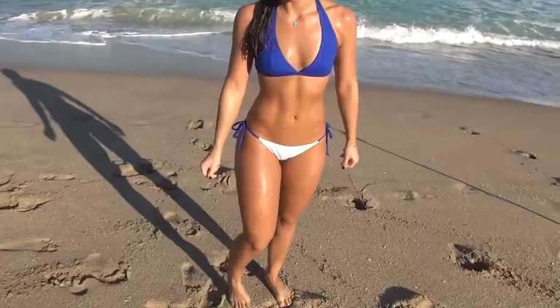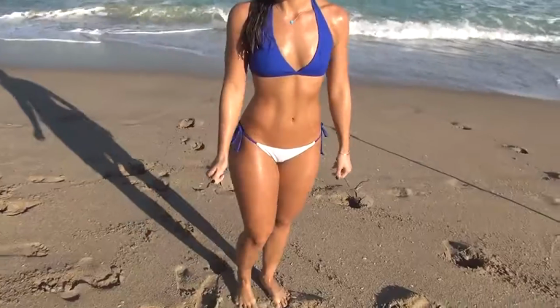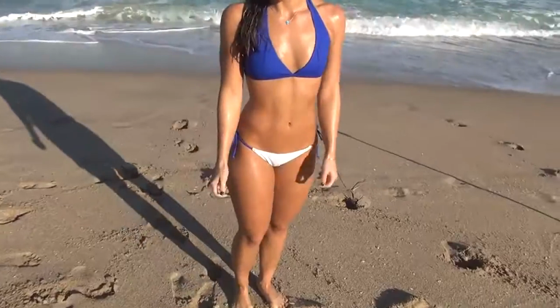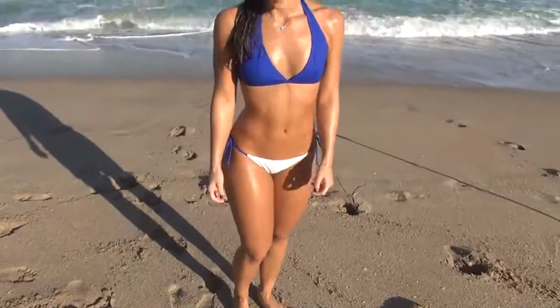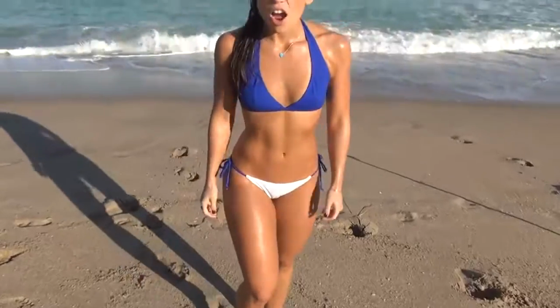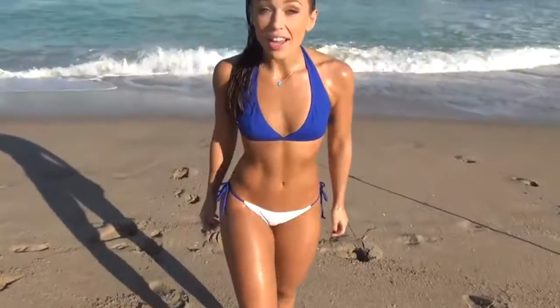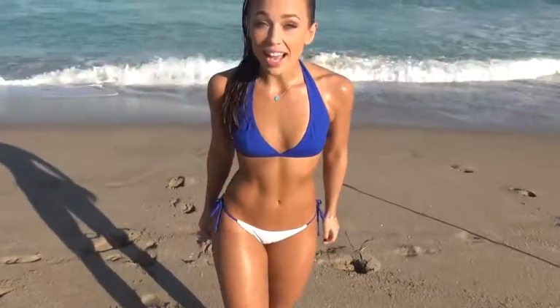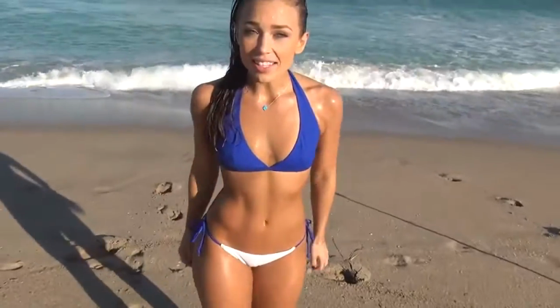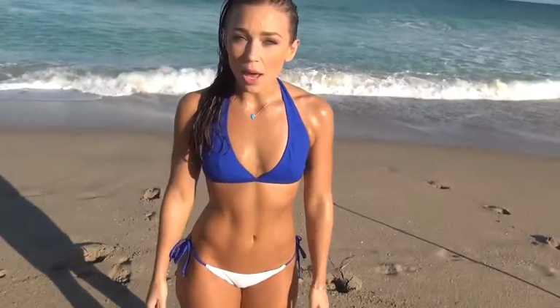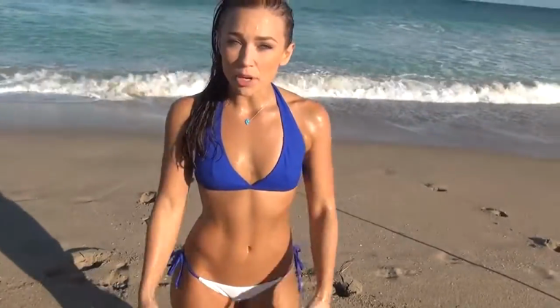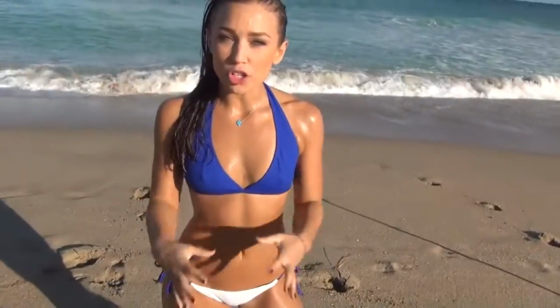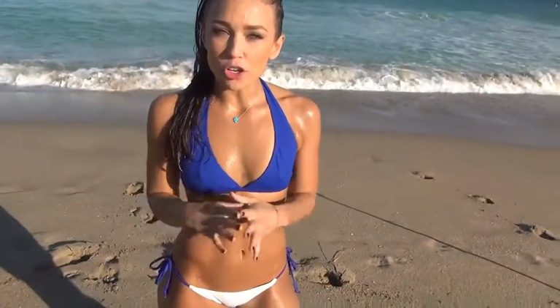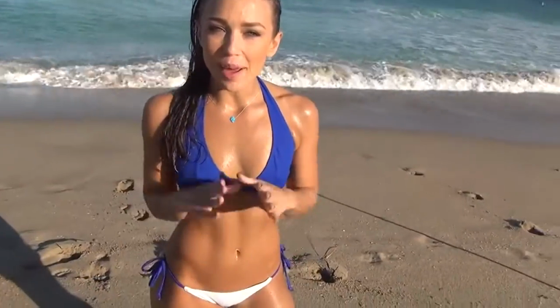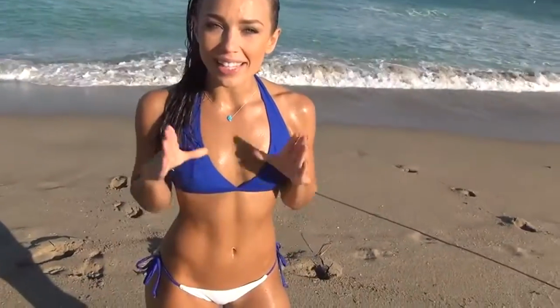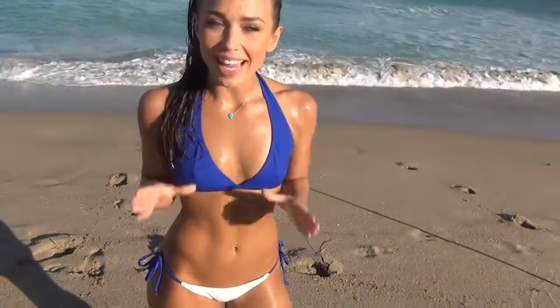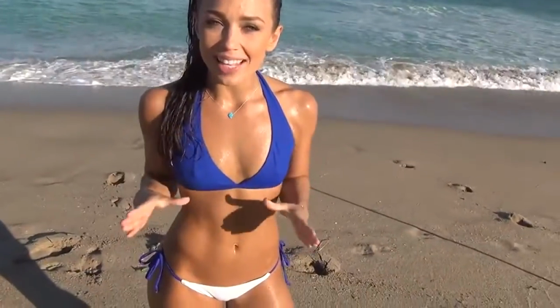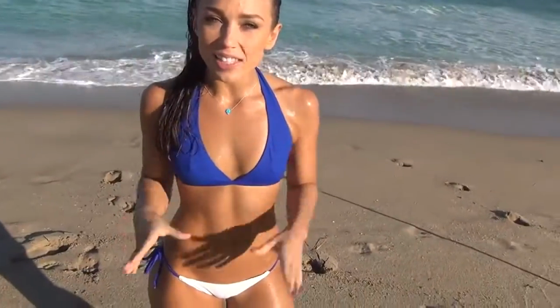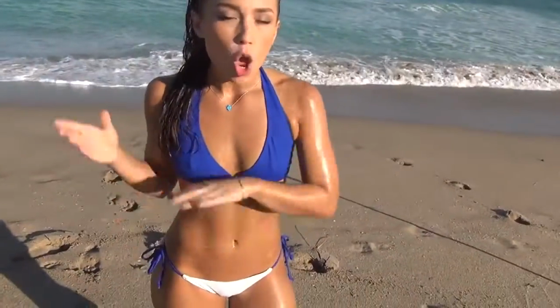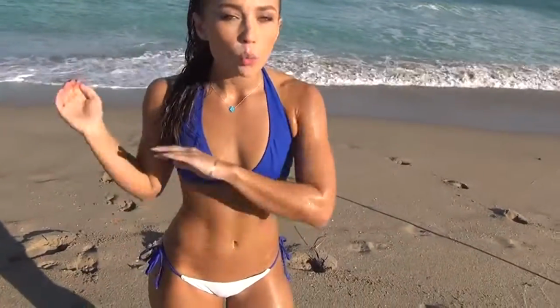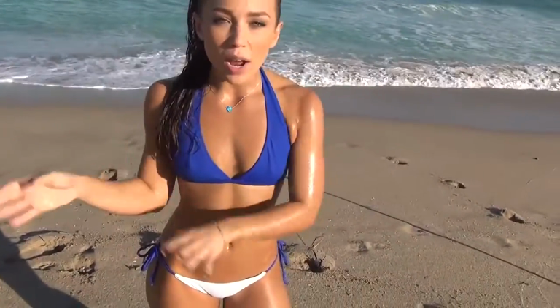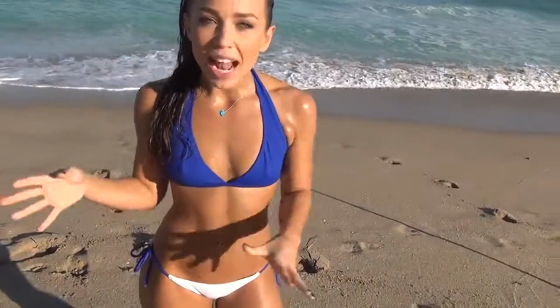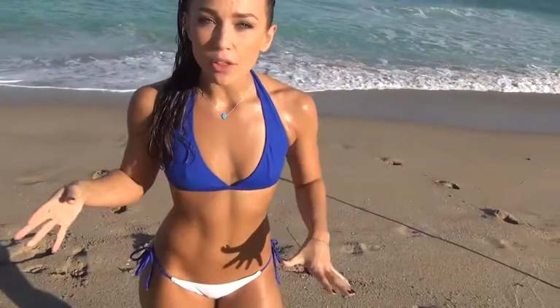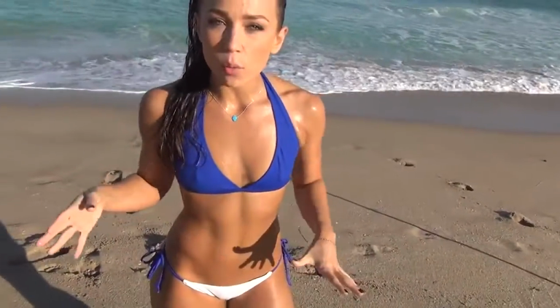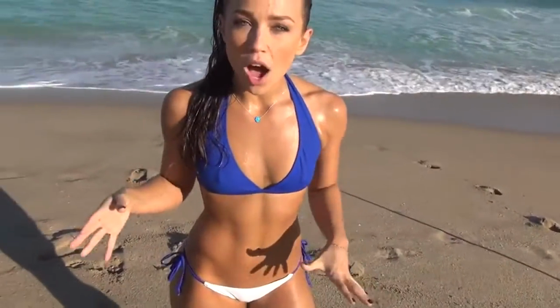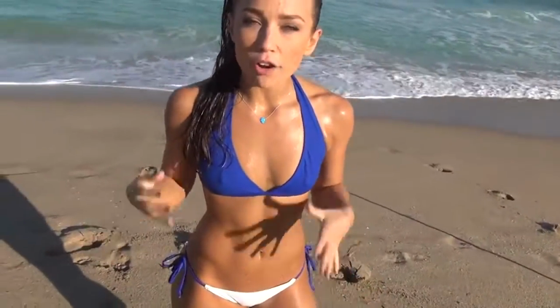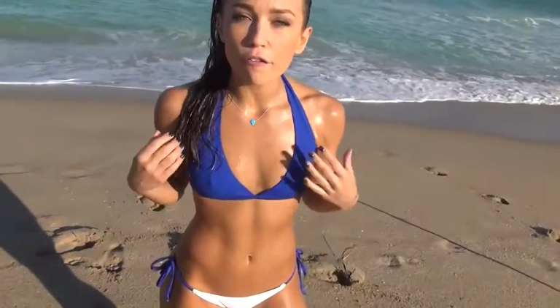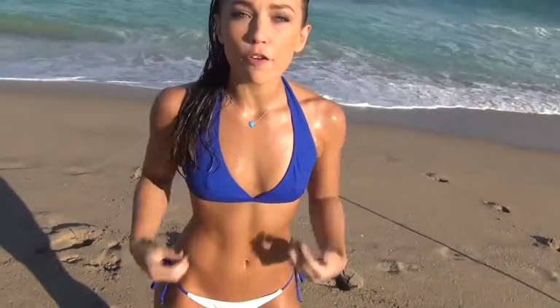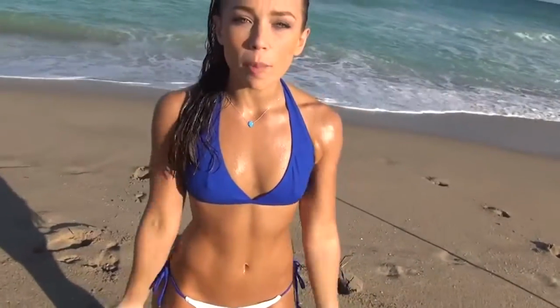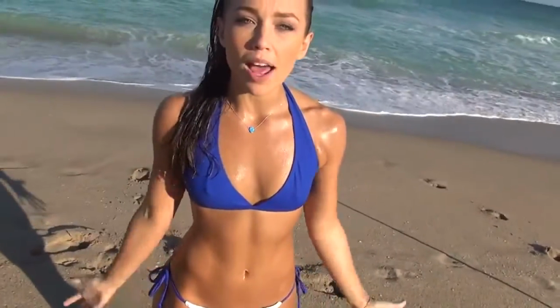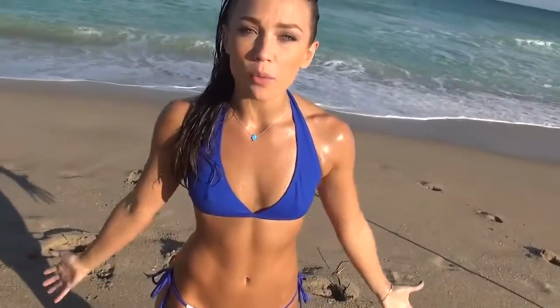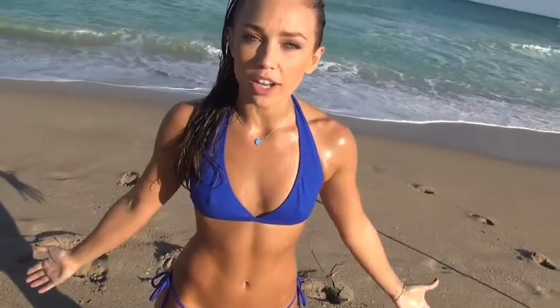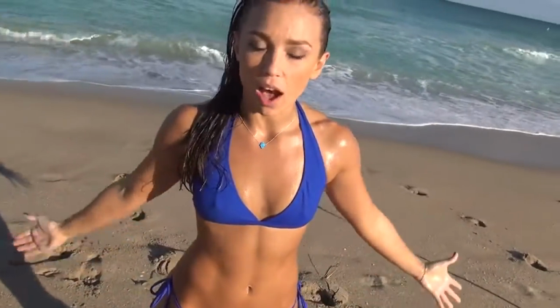Alright guys, I'm going to show you my intense, right out of the water, full body workout.